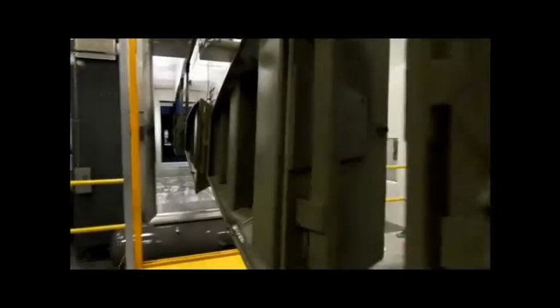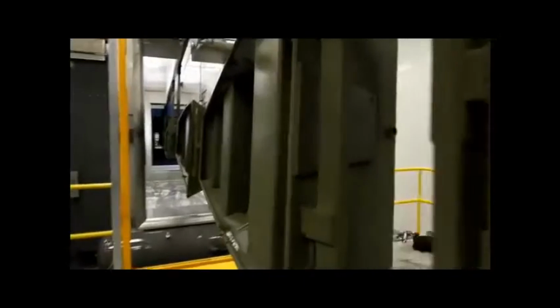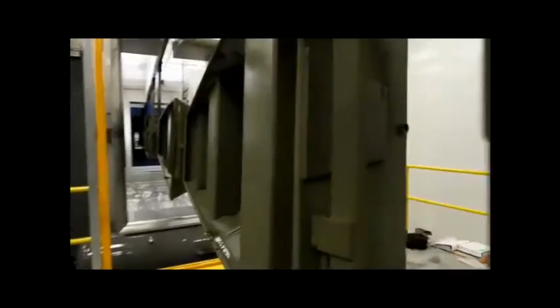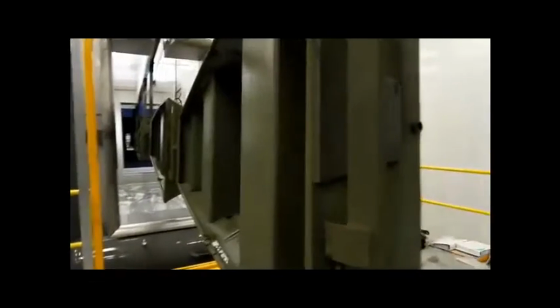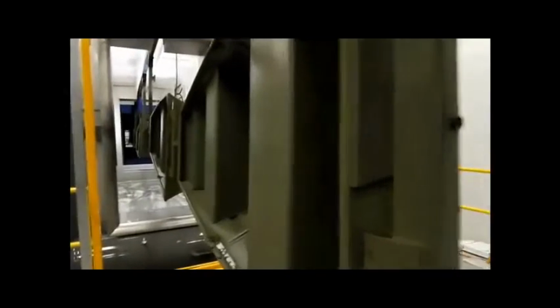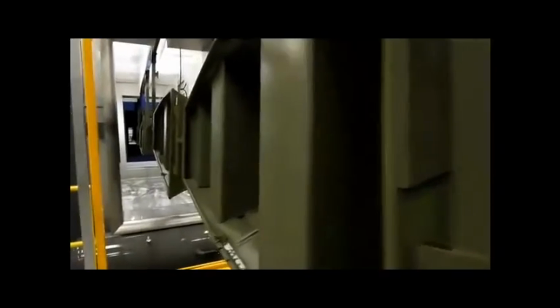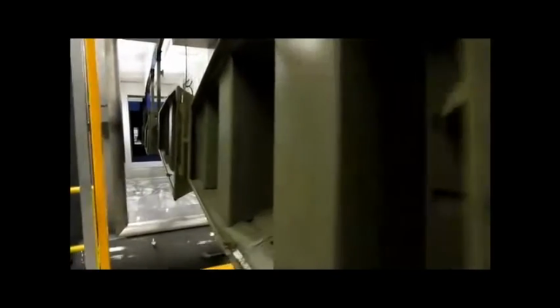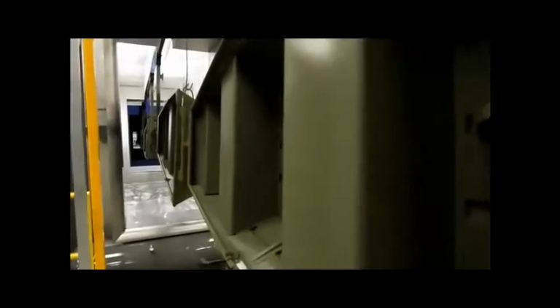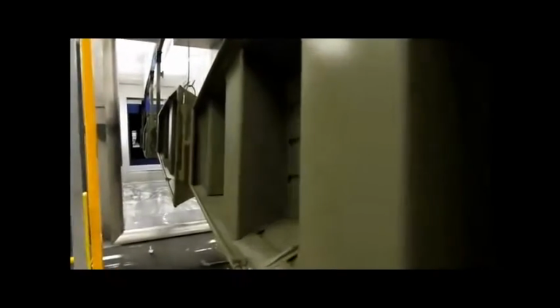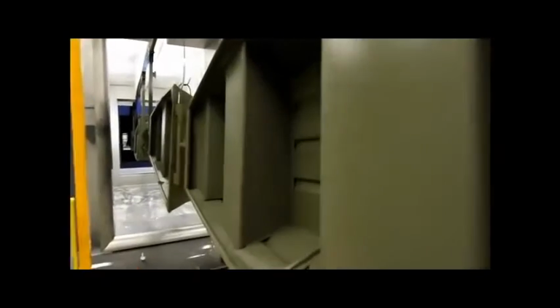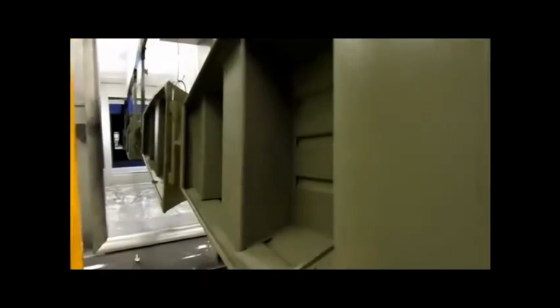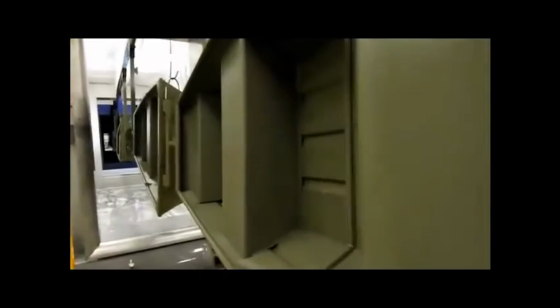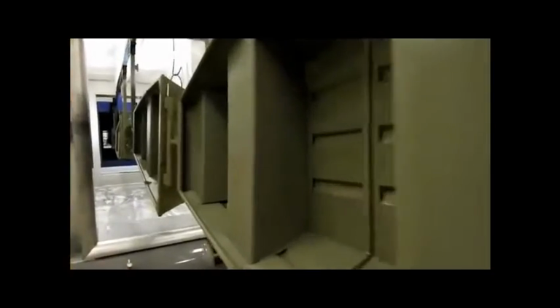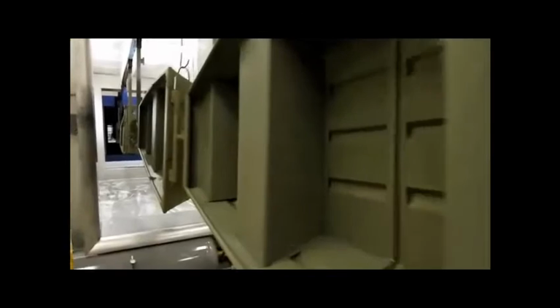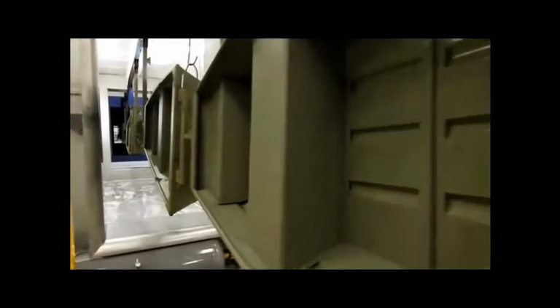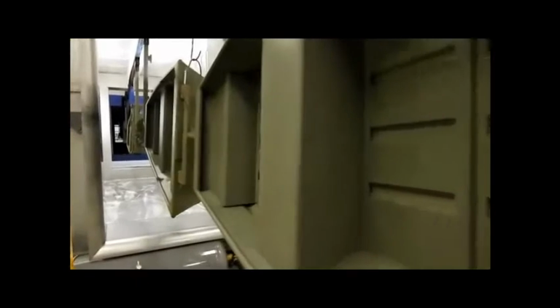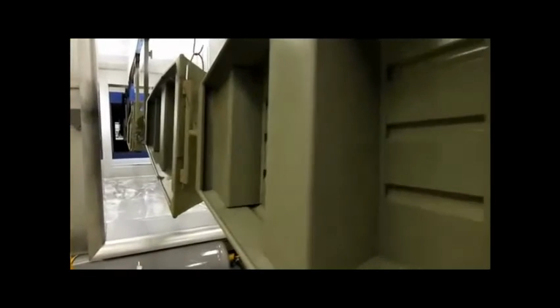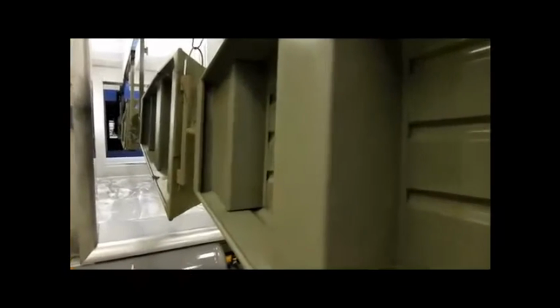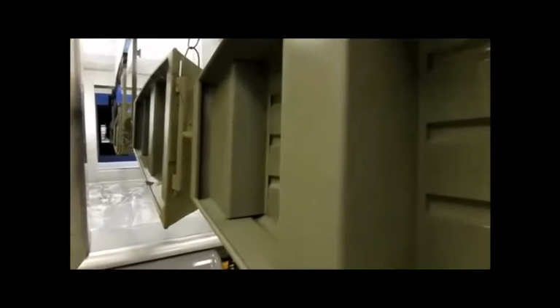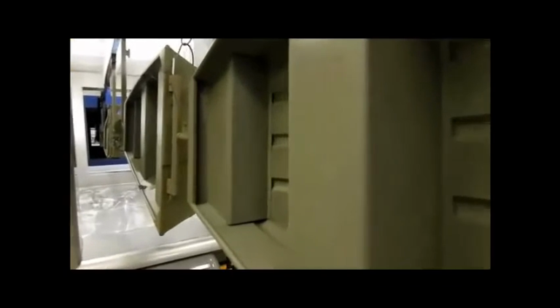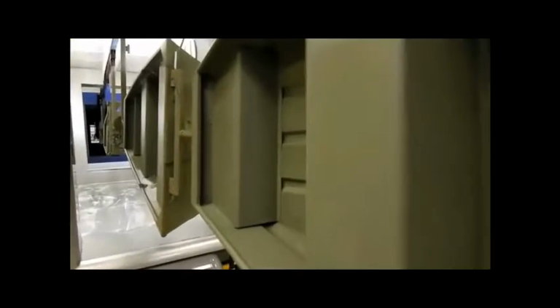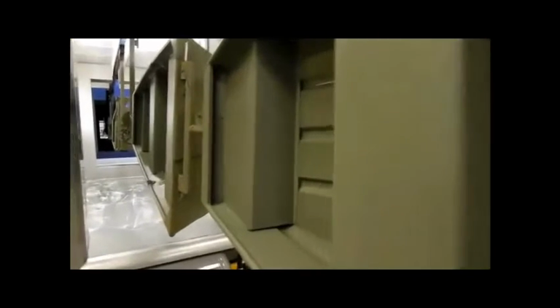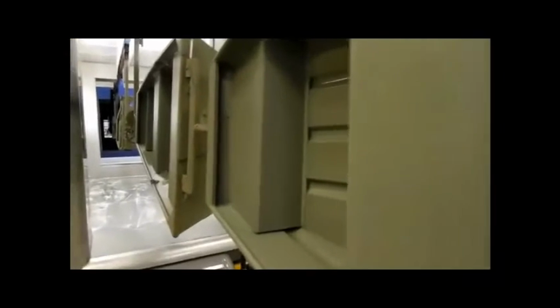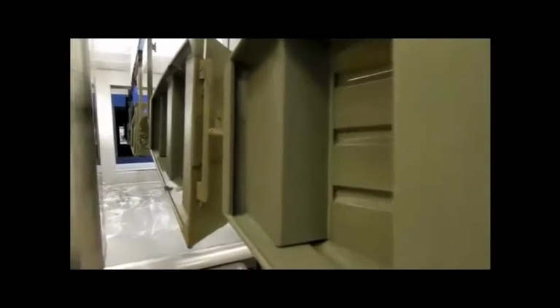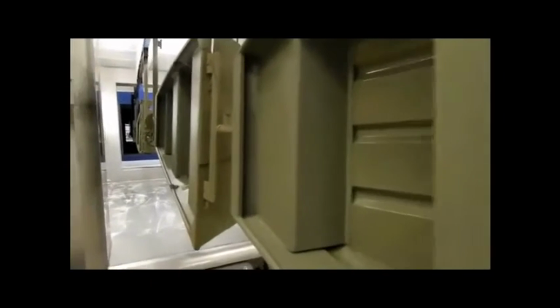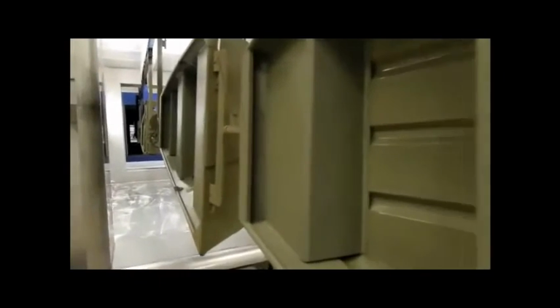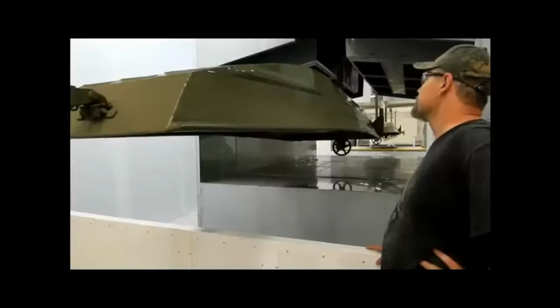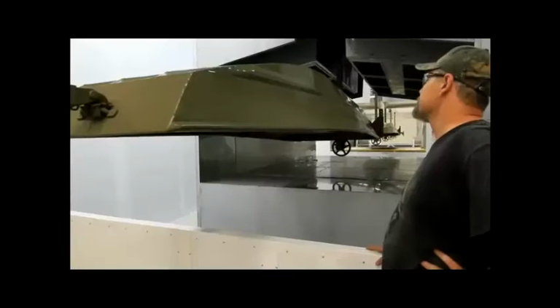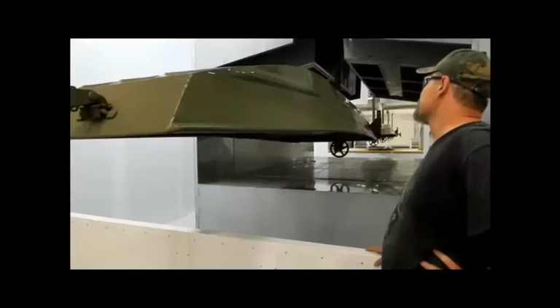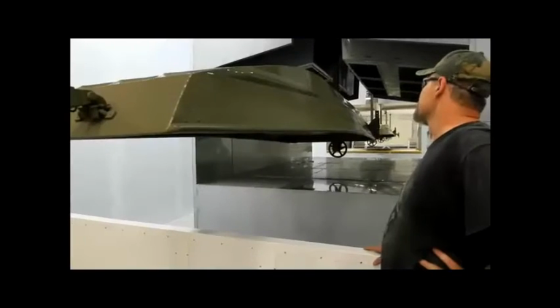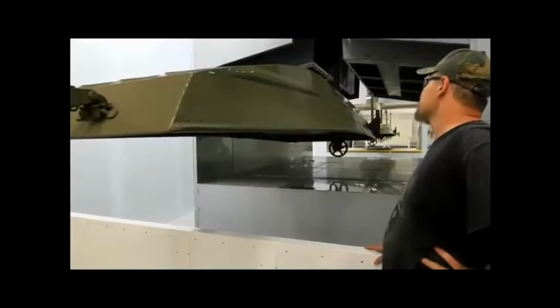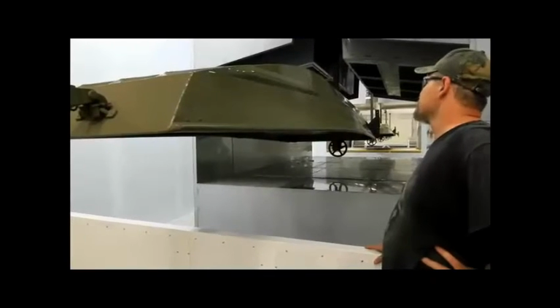Once it leaves, it goes through a small oven to bake this first coat on. When it comes out, it's checked for quality control.